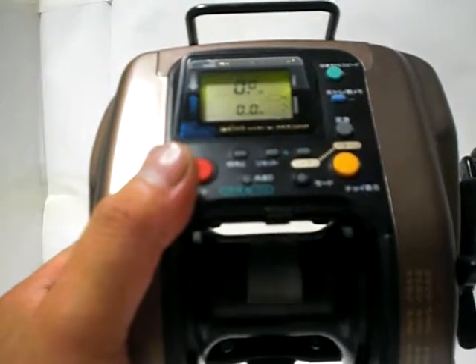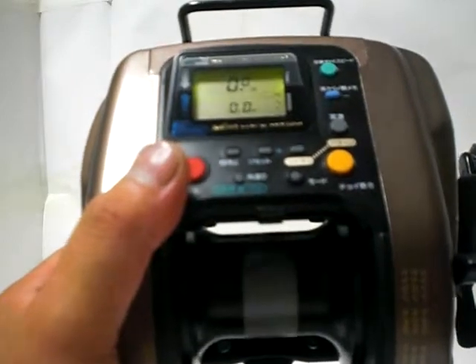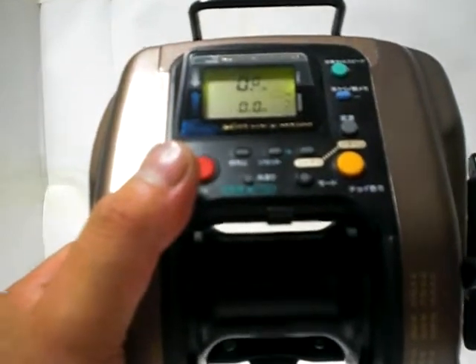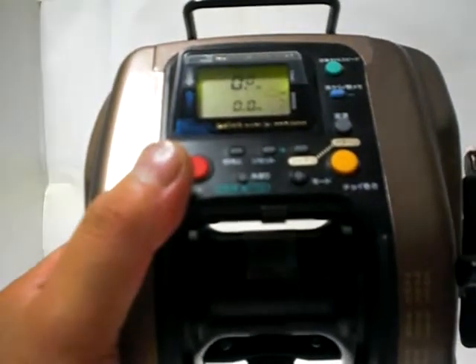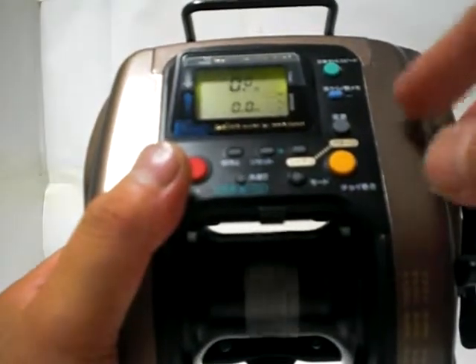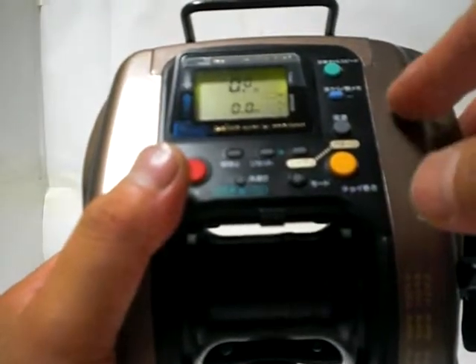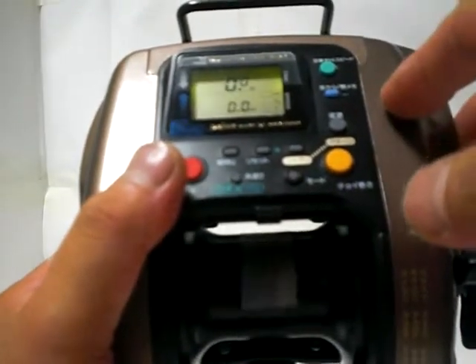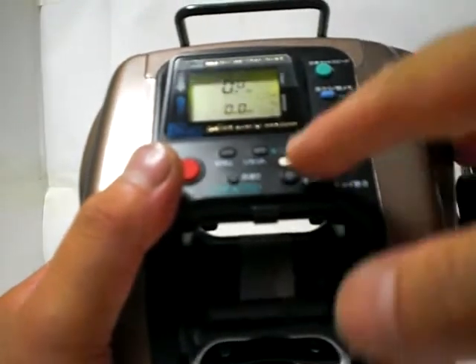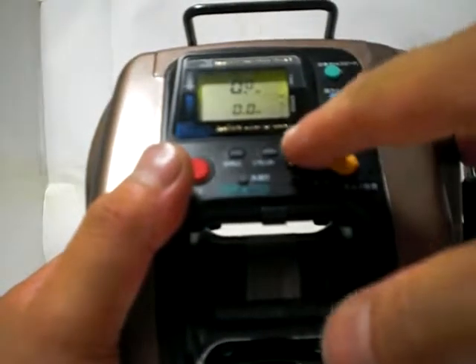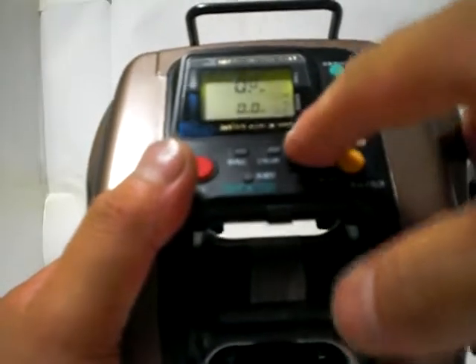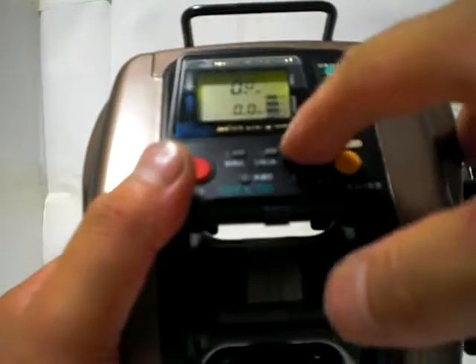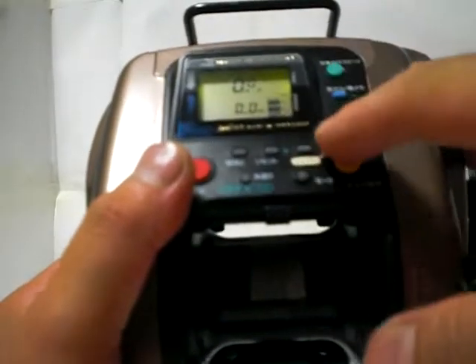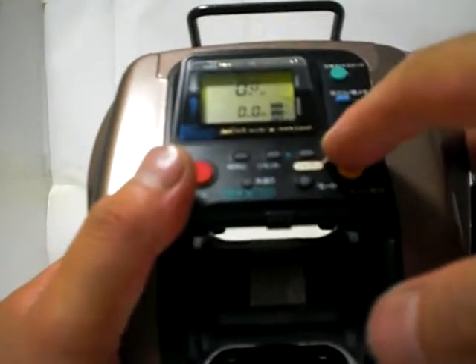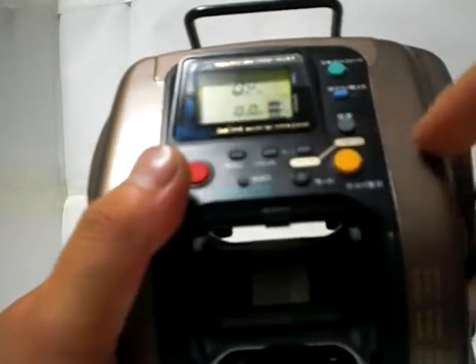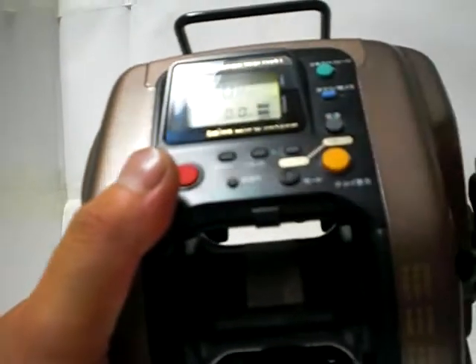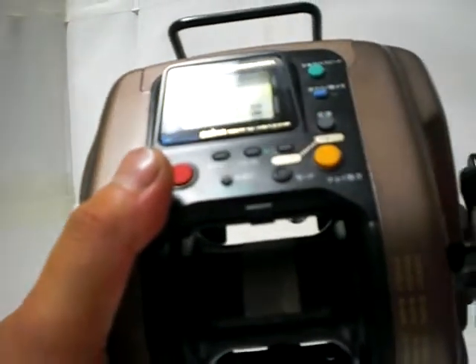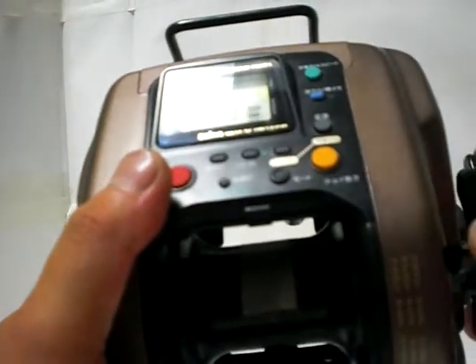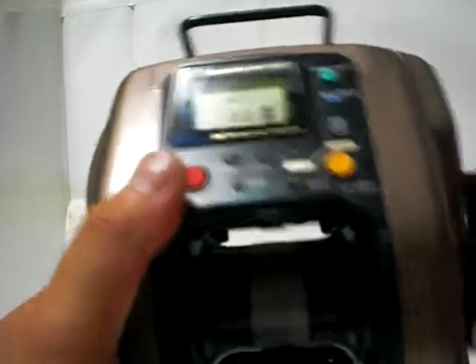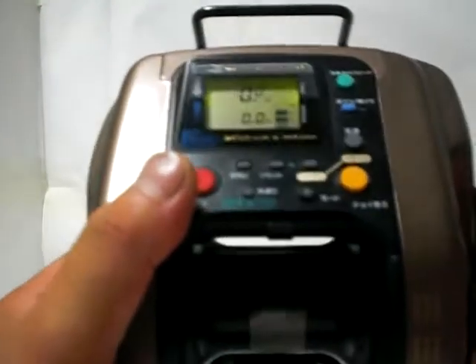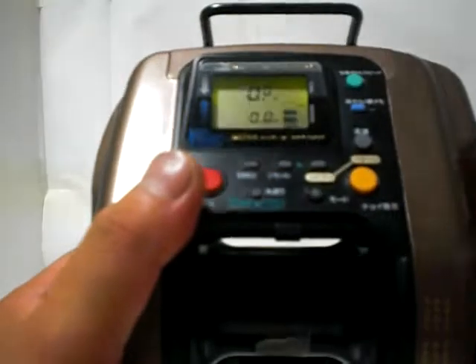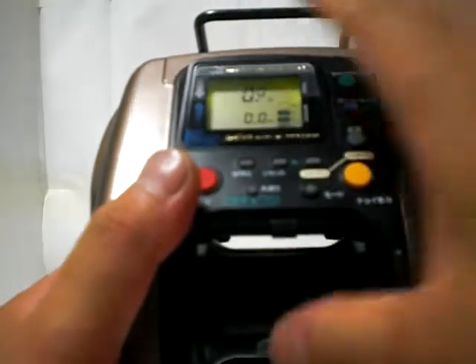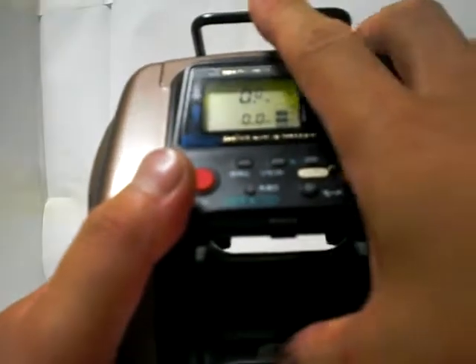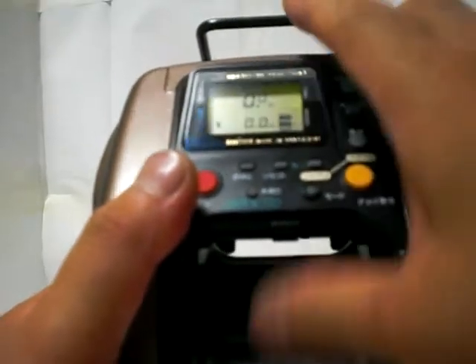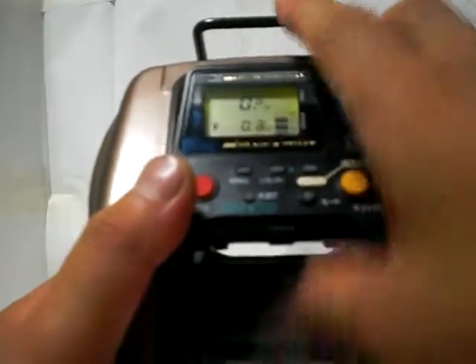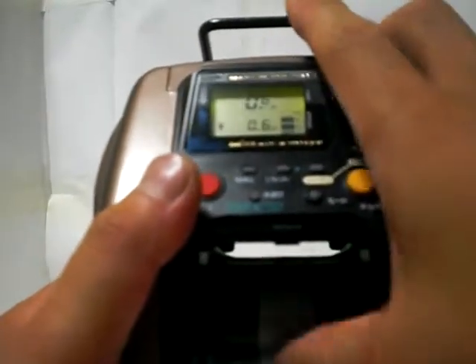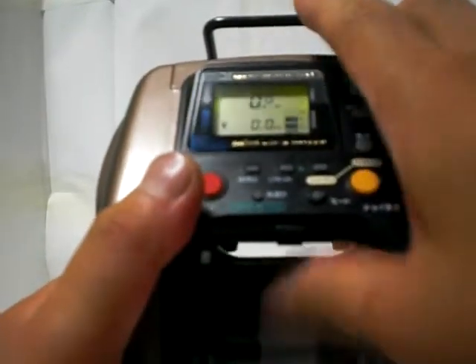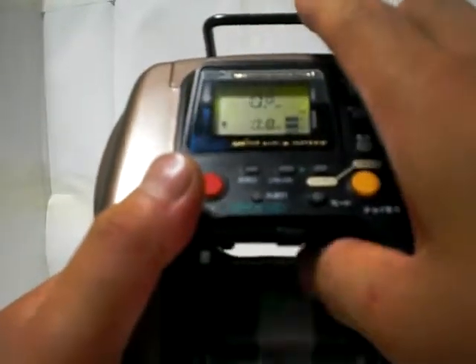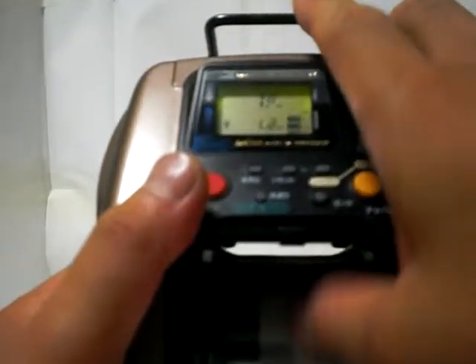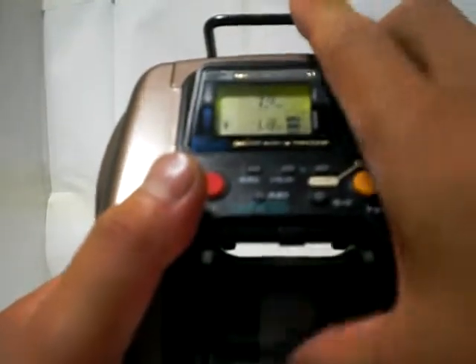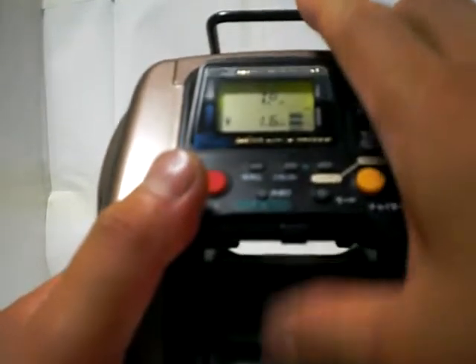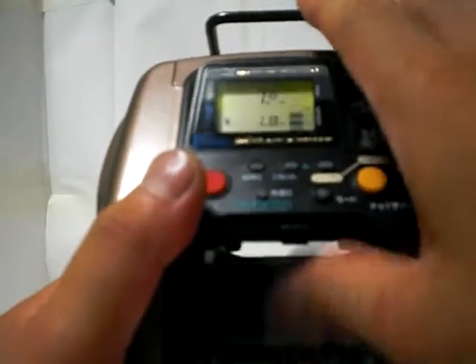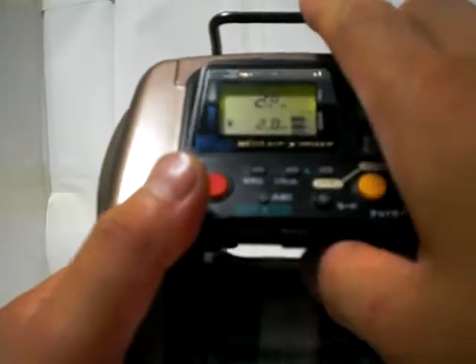I'm going to show you how to do this. I'm already using it to switch to the machine.